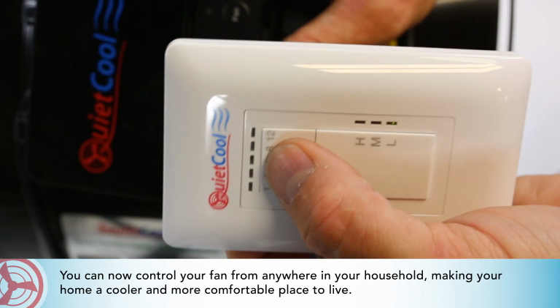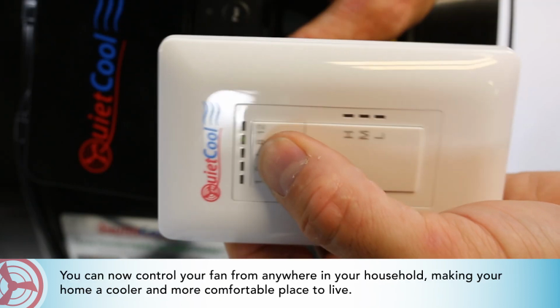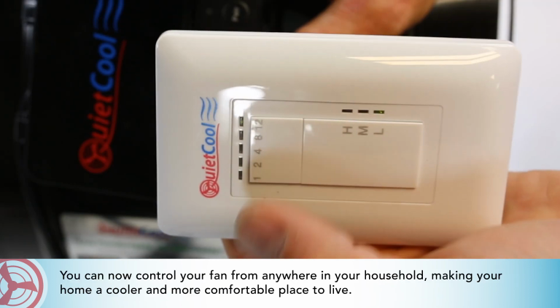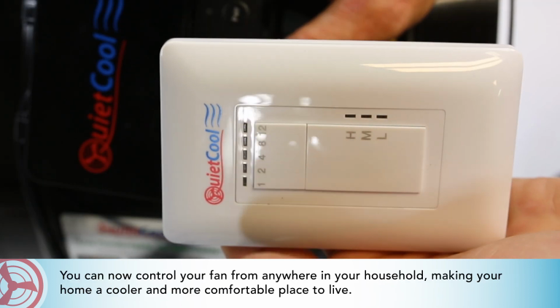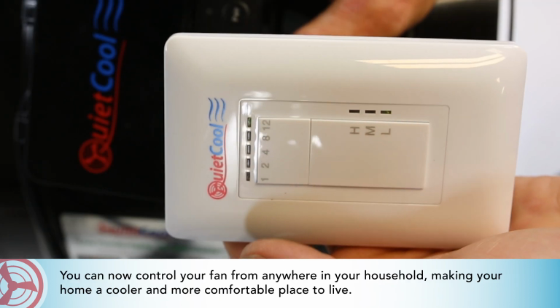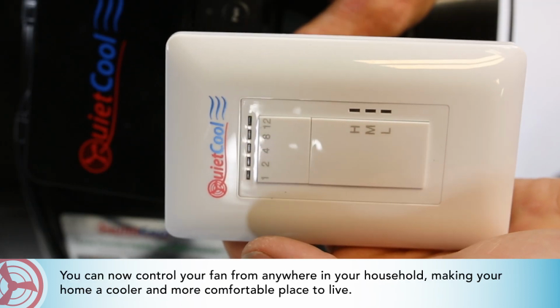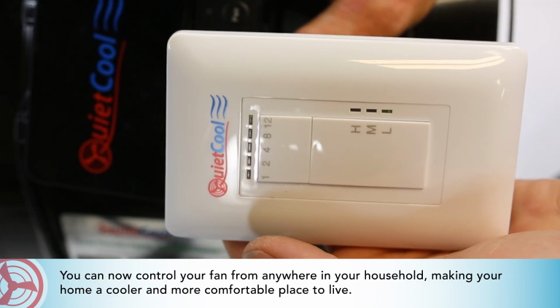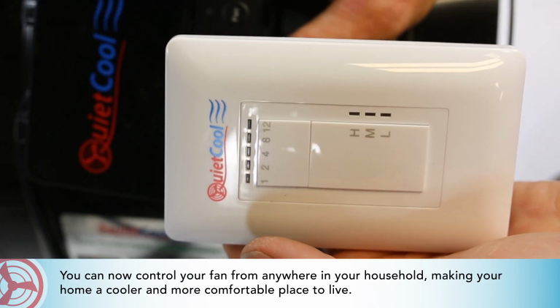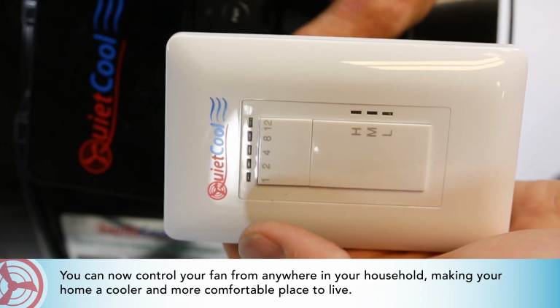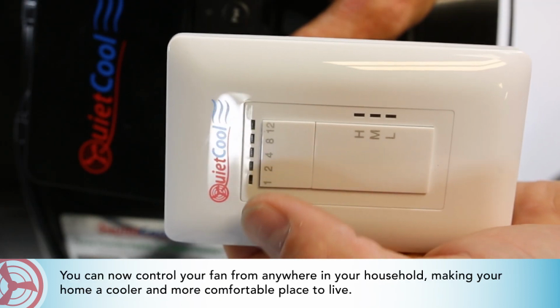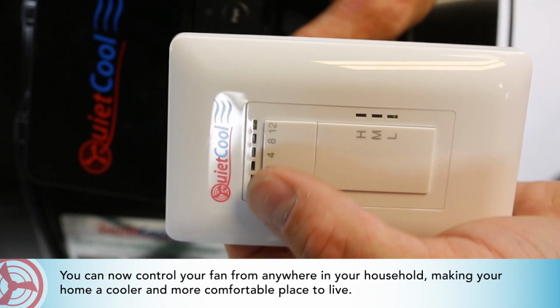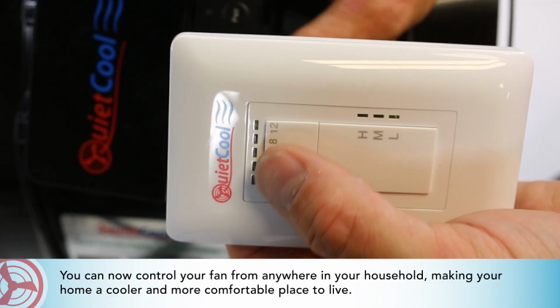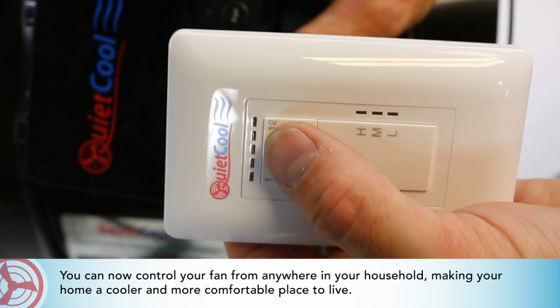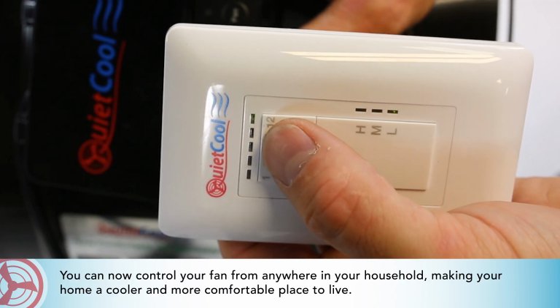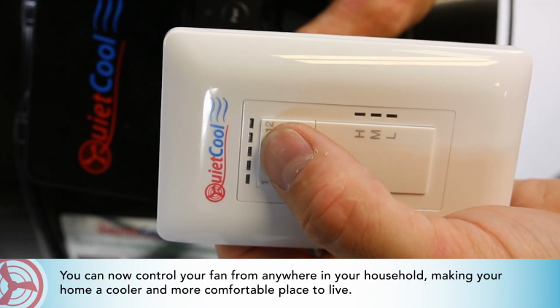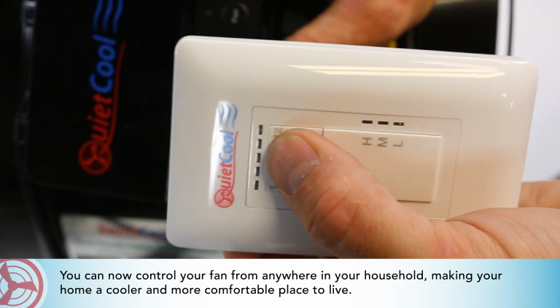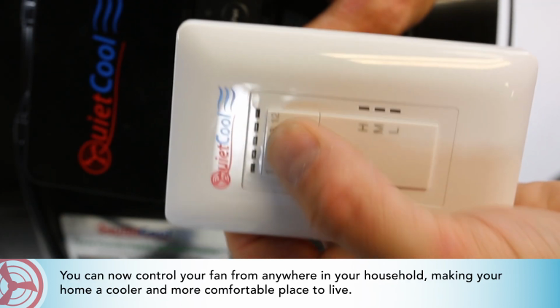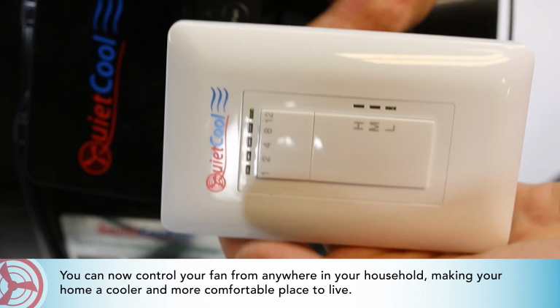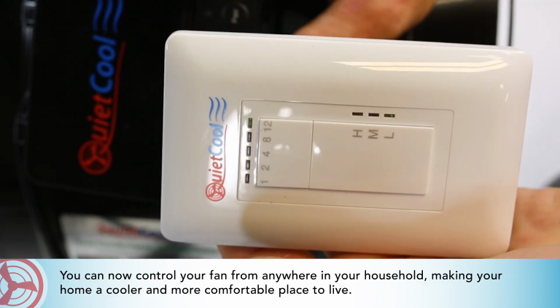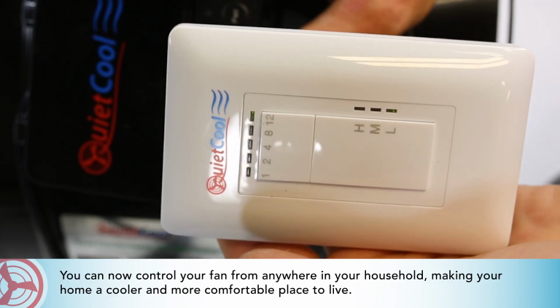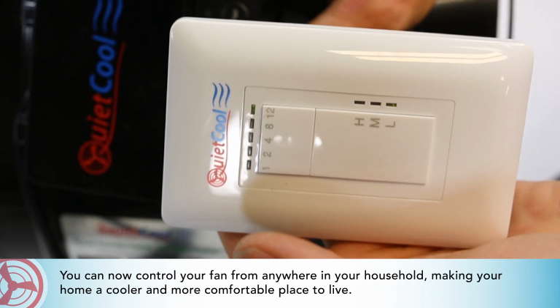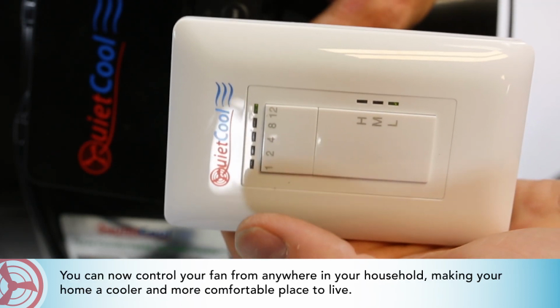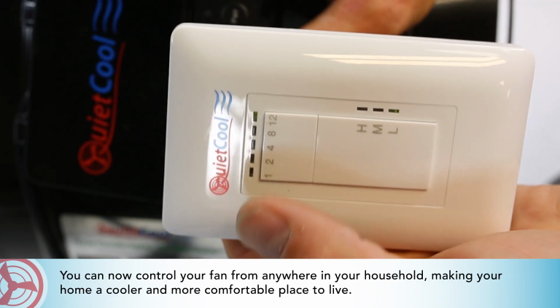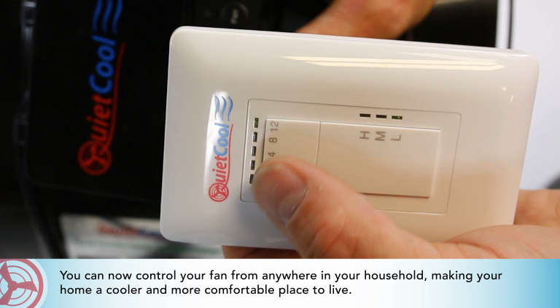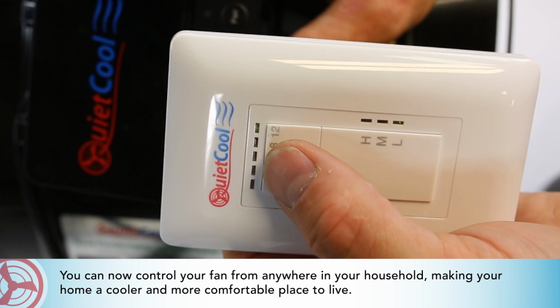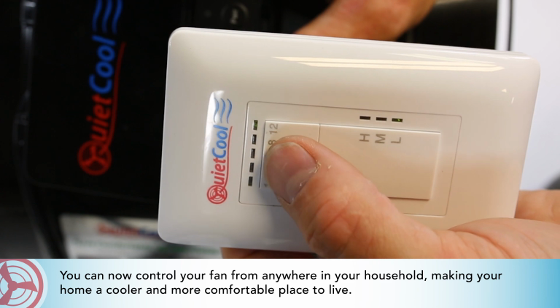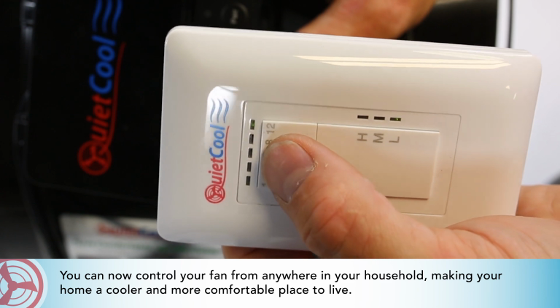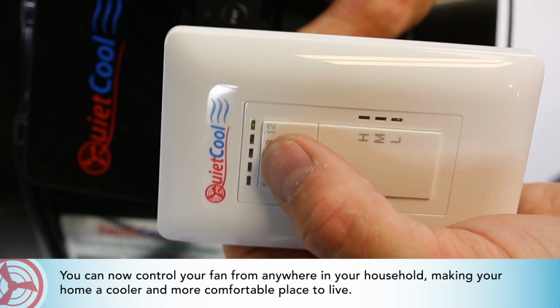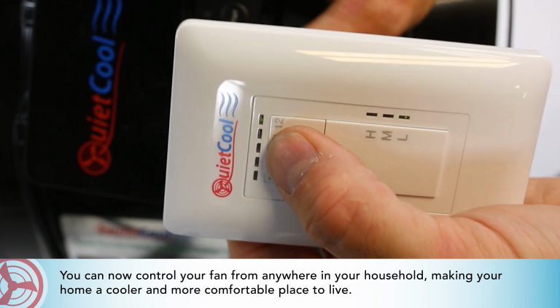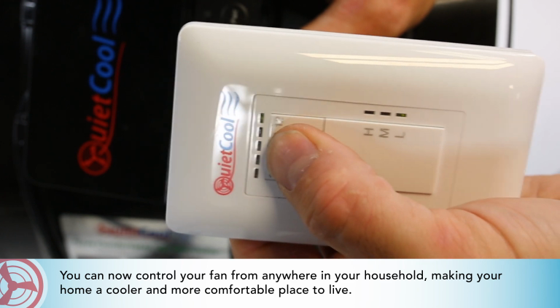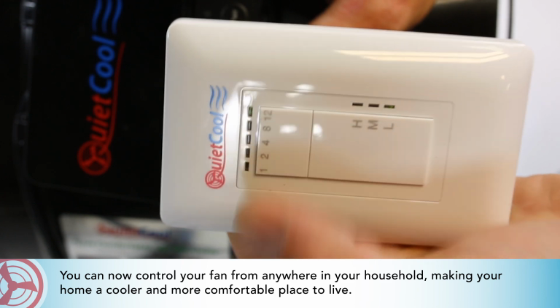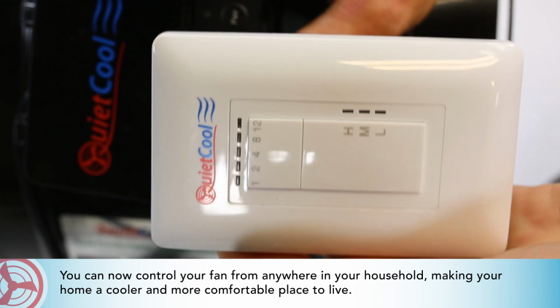You can now control your fan from anywhere in your household, making your home a cooler and more comfortable place to live.